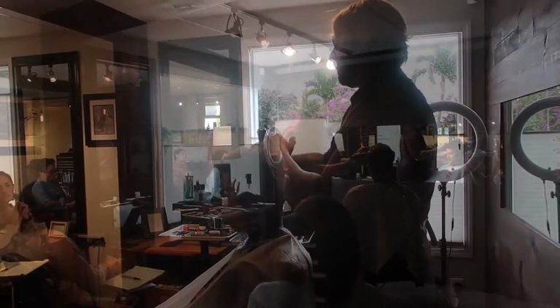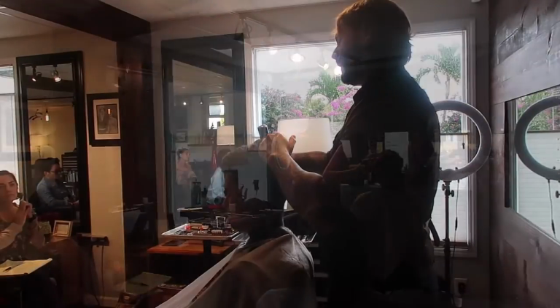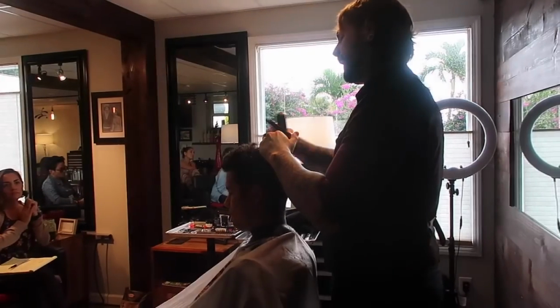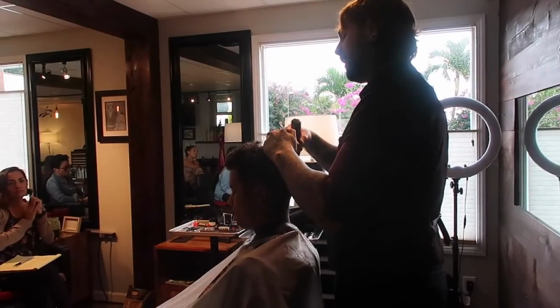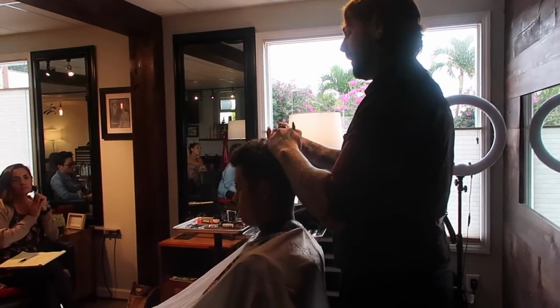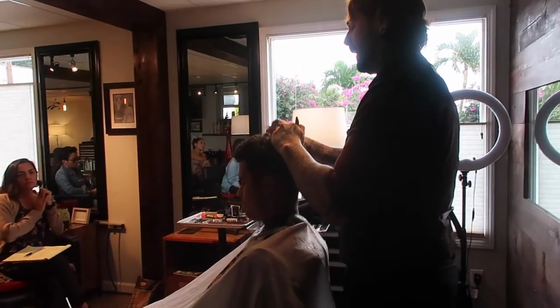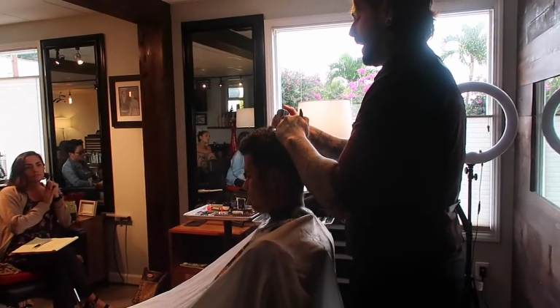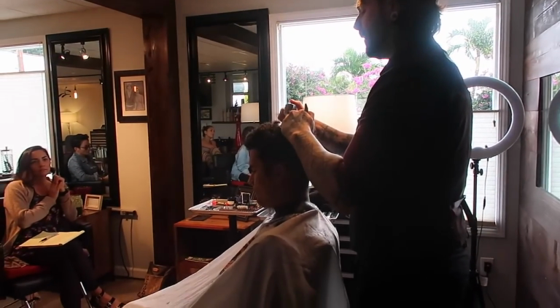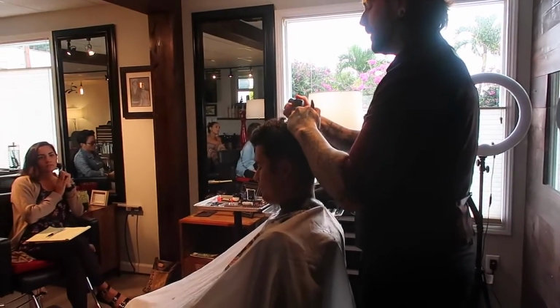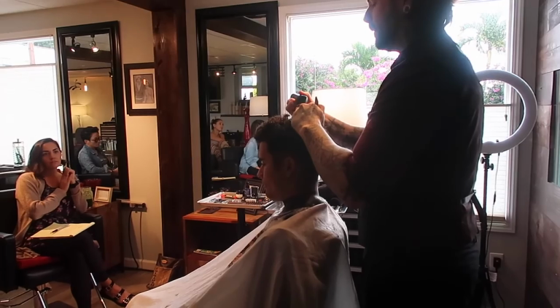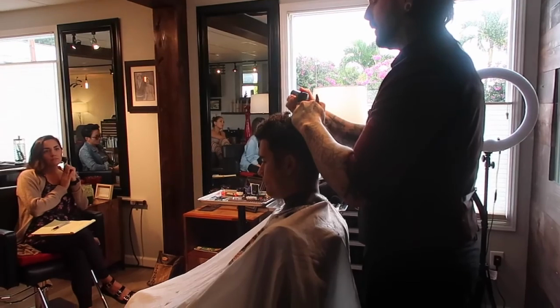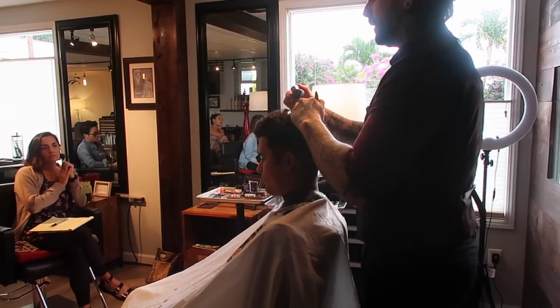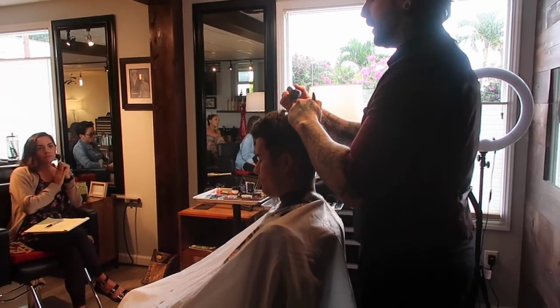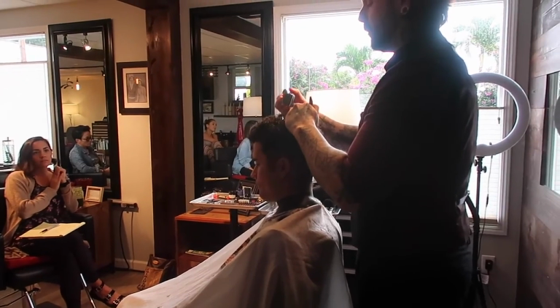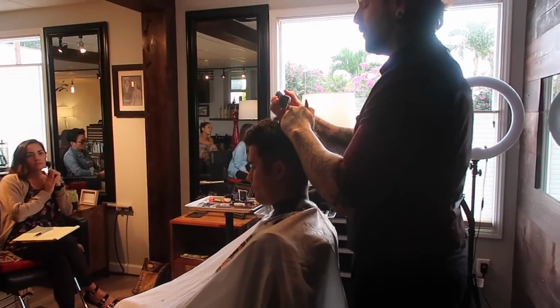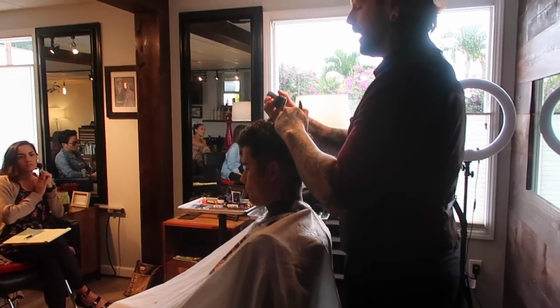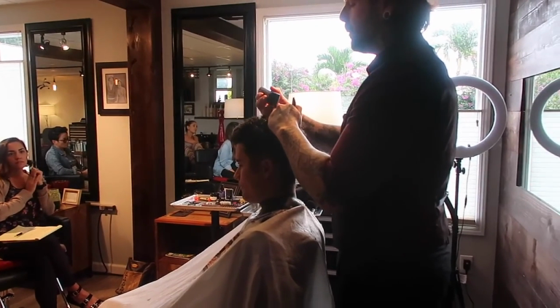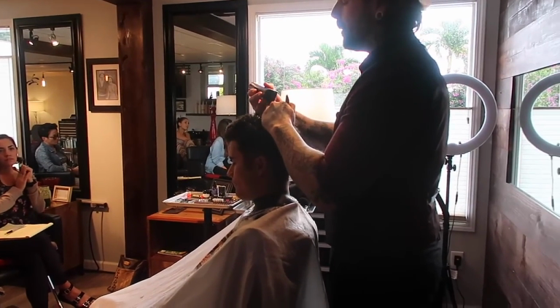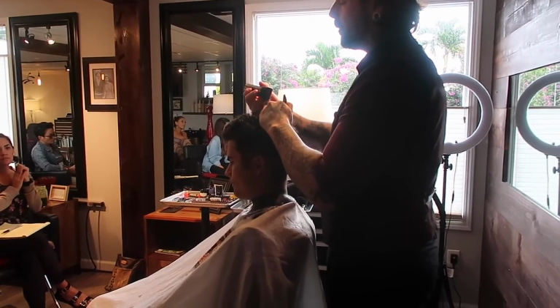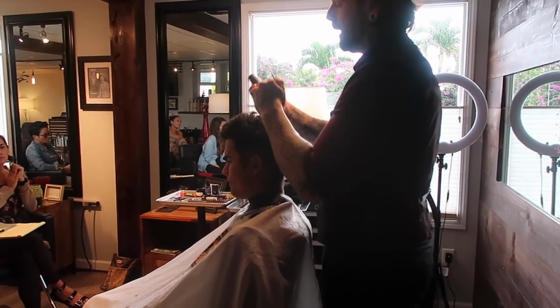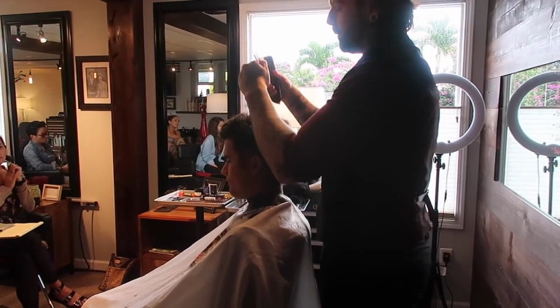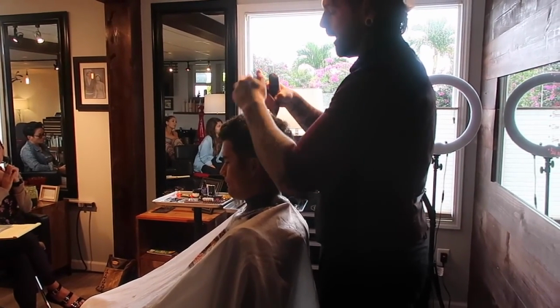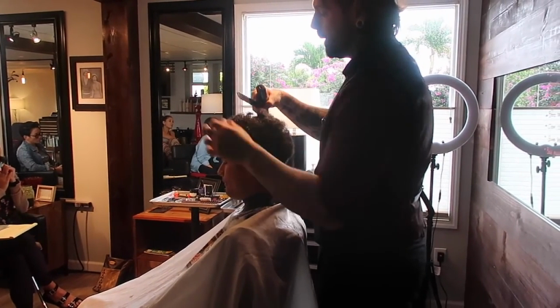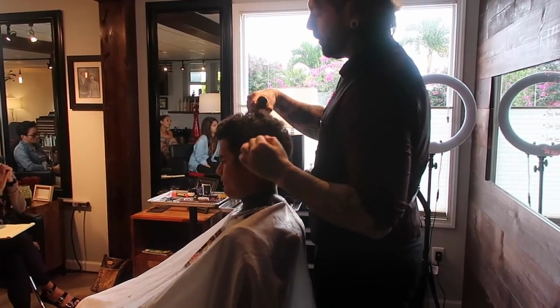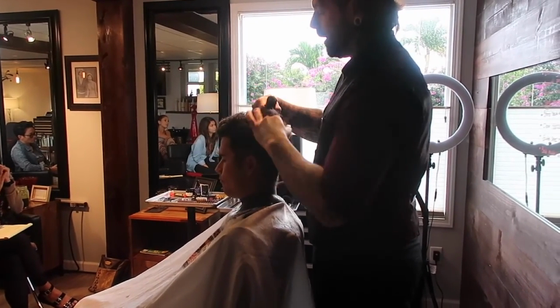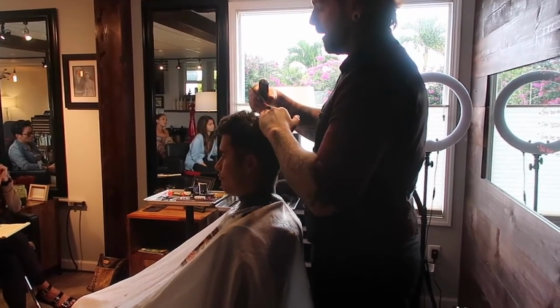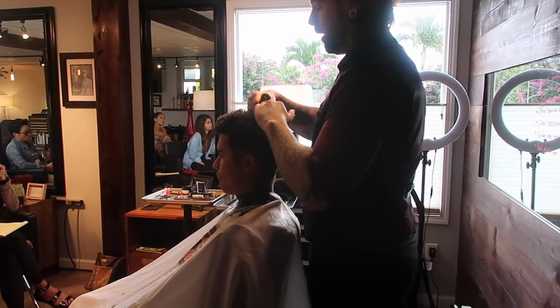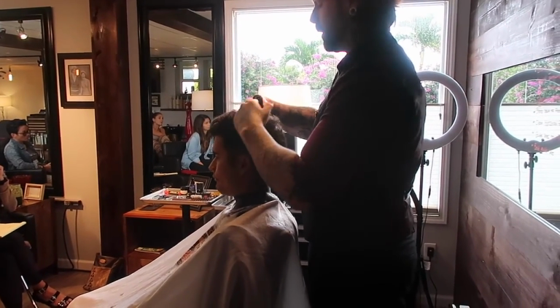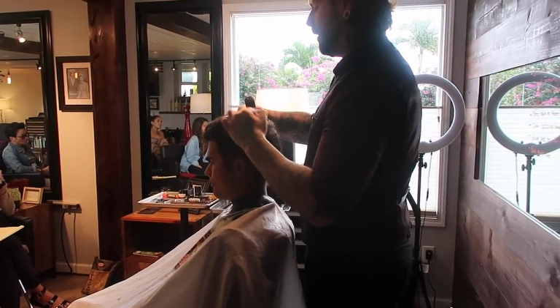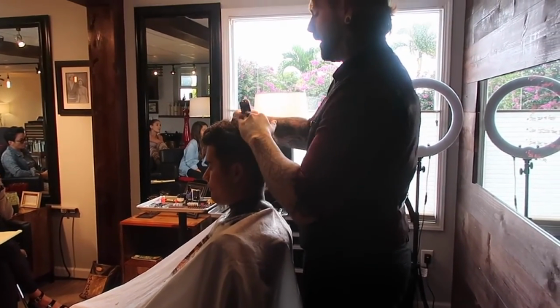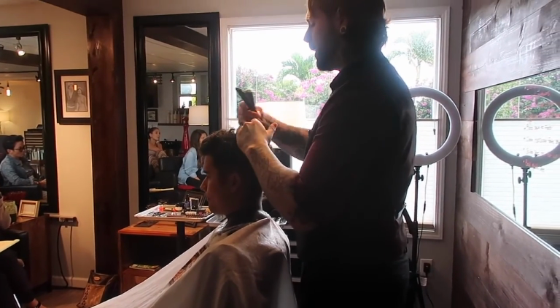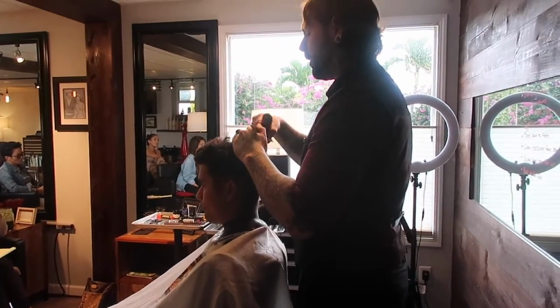You can see how thick his hair is — just removing that little bit of bulk on the ends to make it a little bit softer and also release that curl.